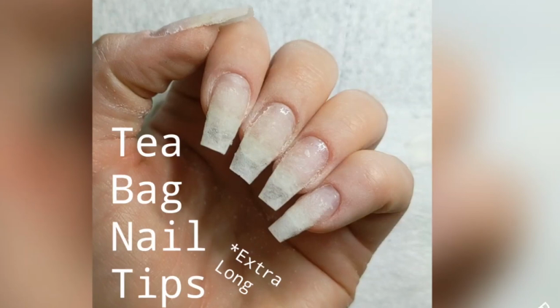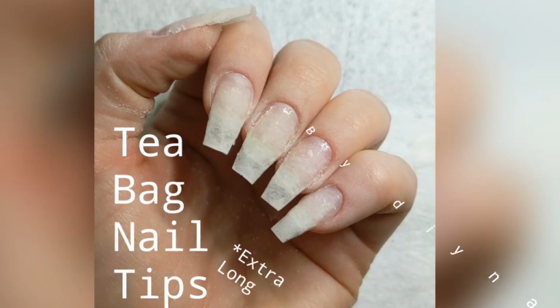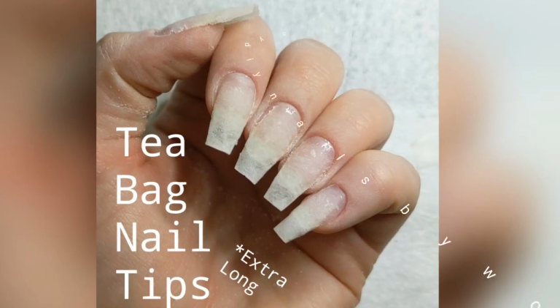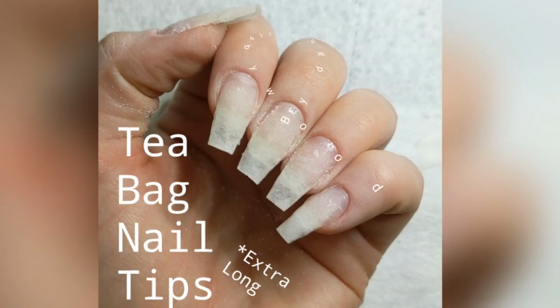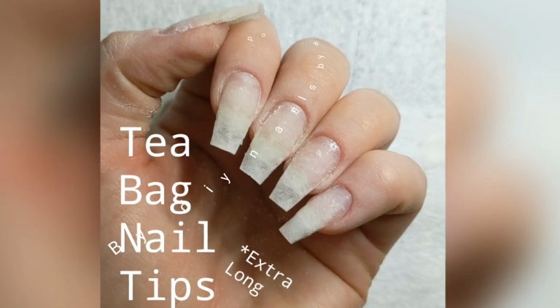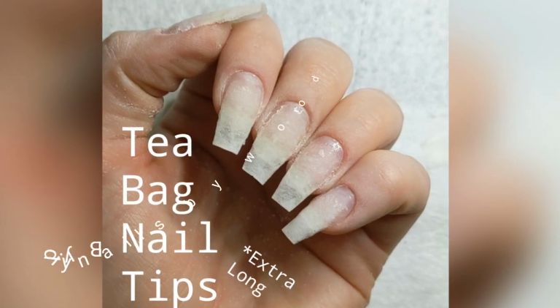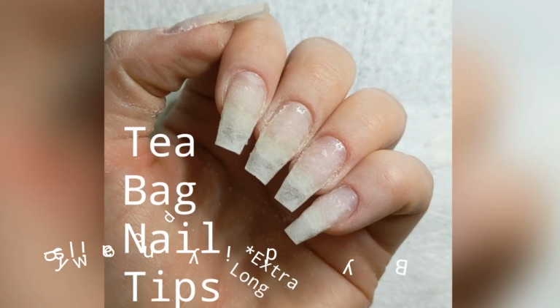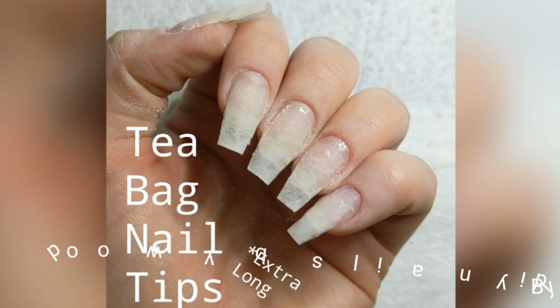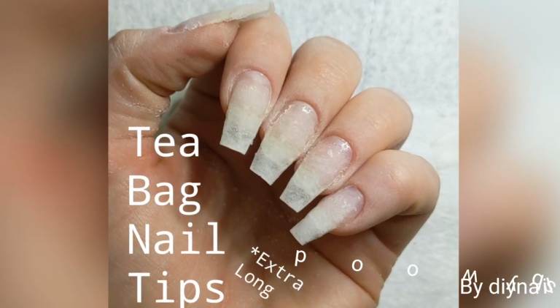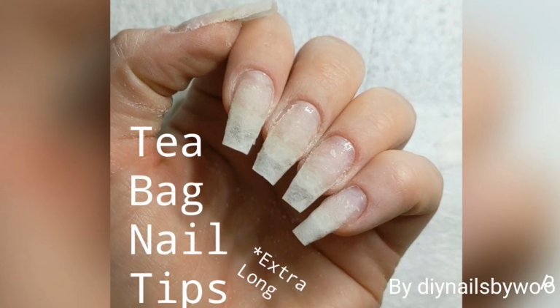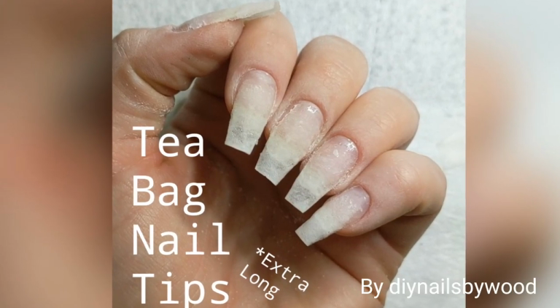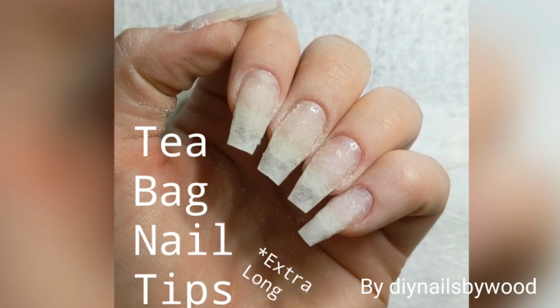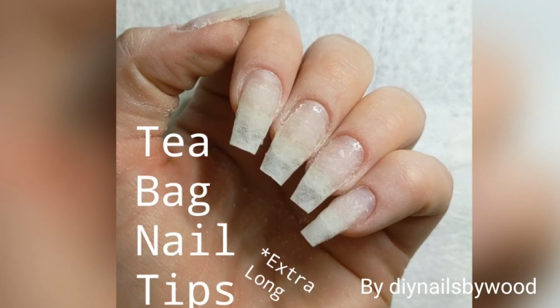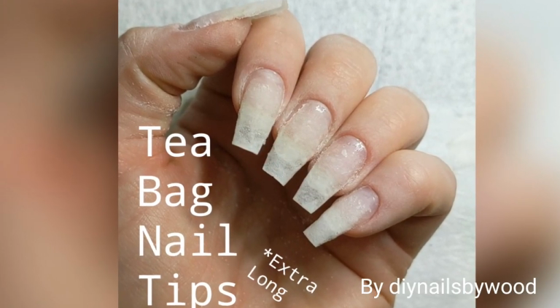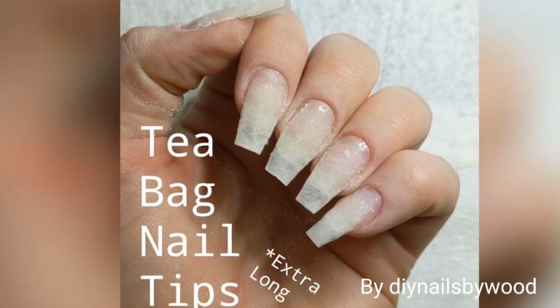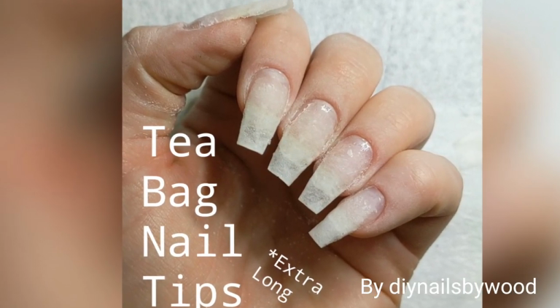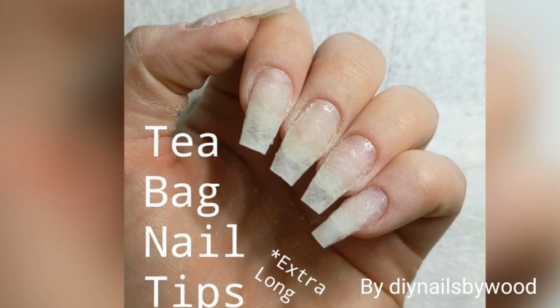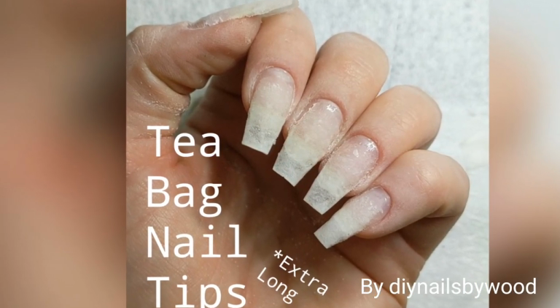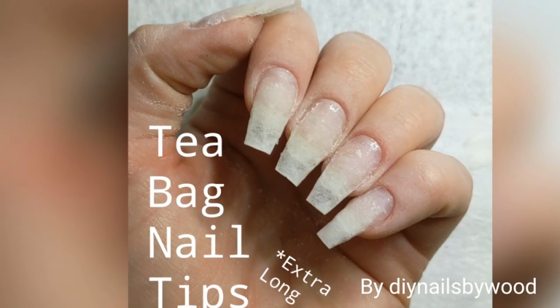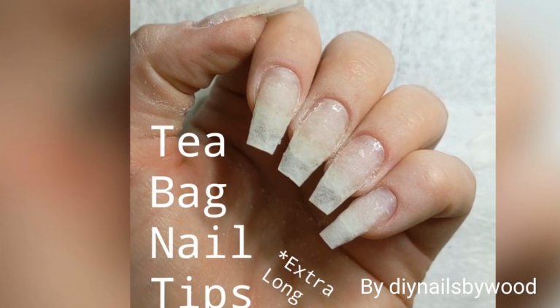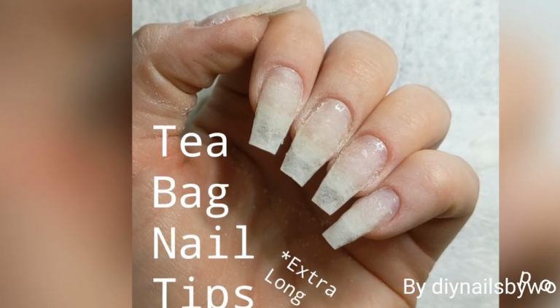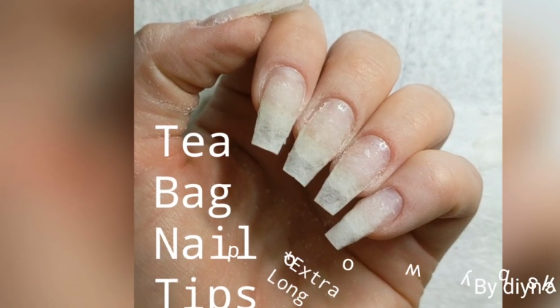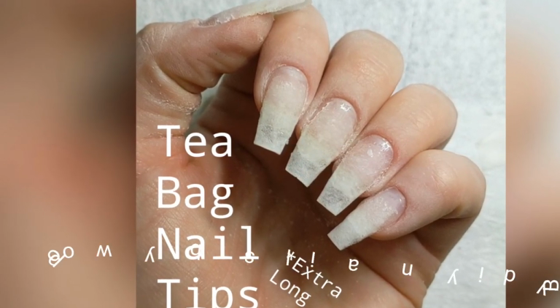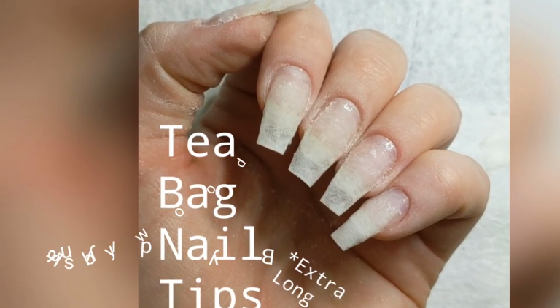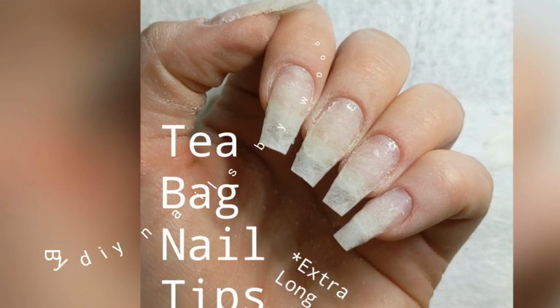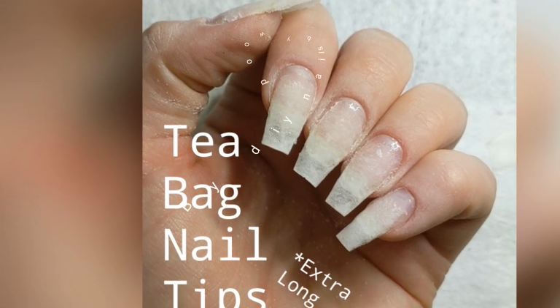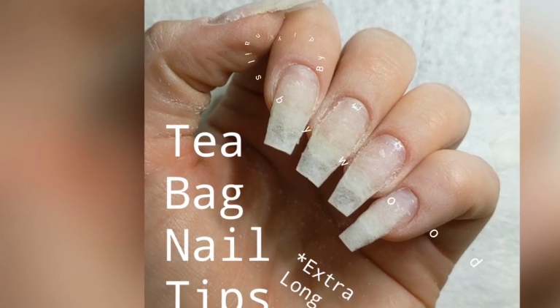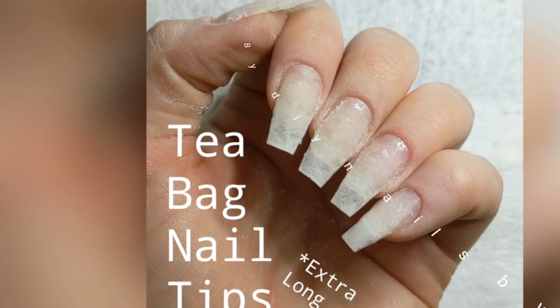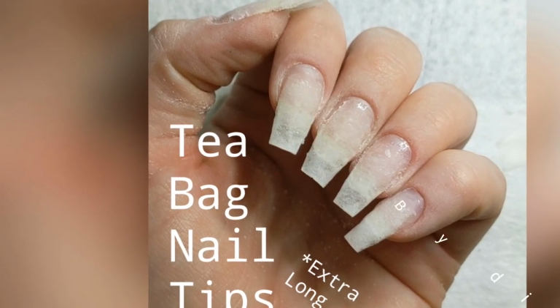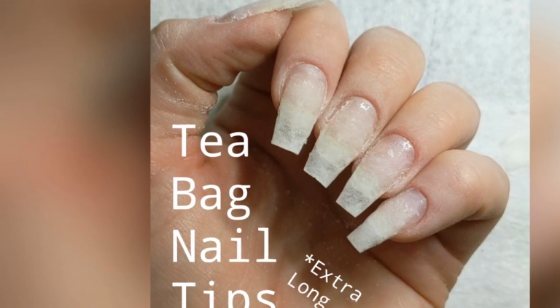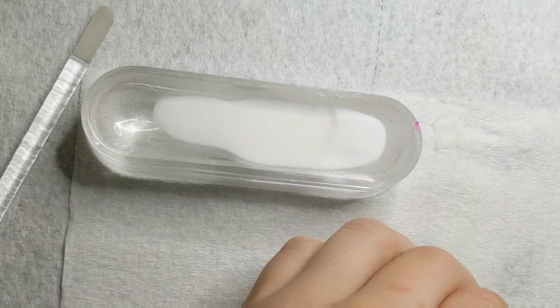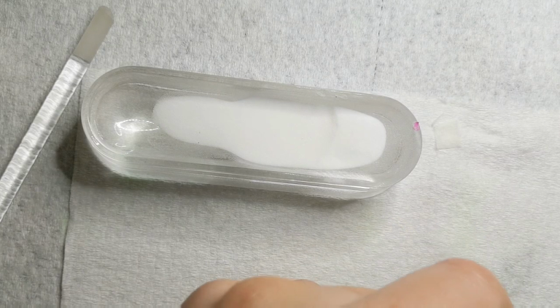Welcome back to my channel, DIY Nails by Wood. Today I'm going to show you long teabag nail tips.